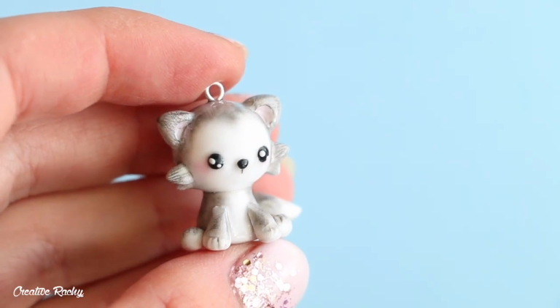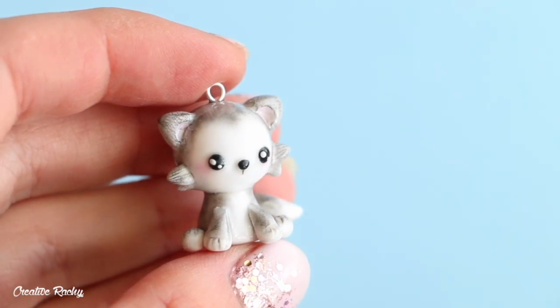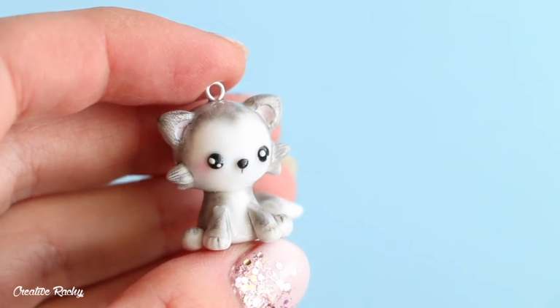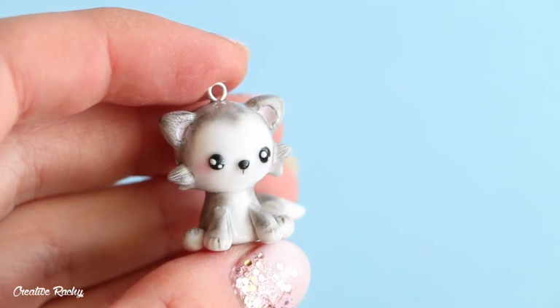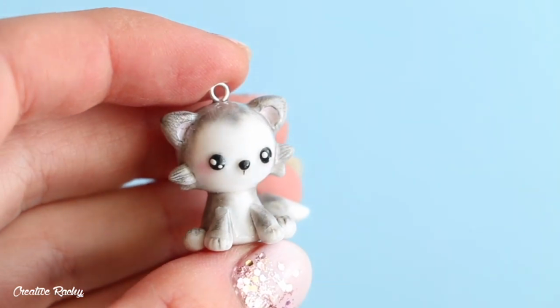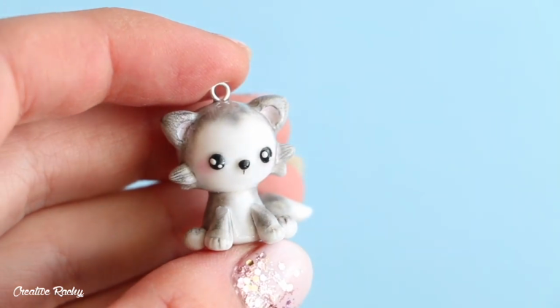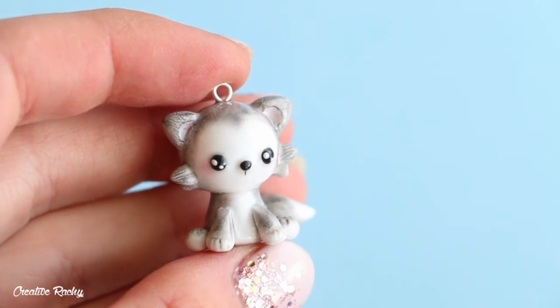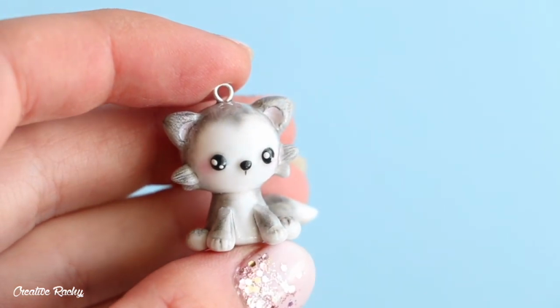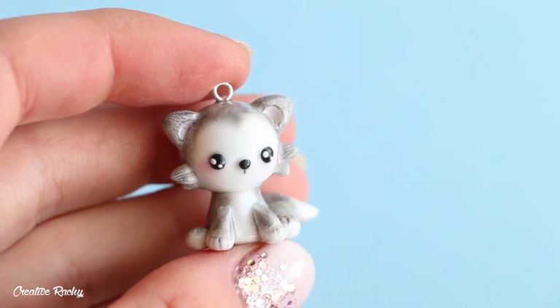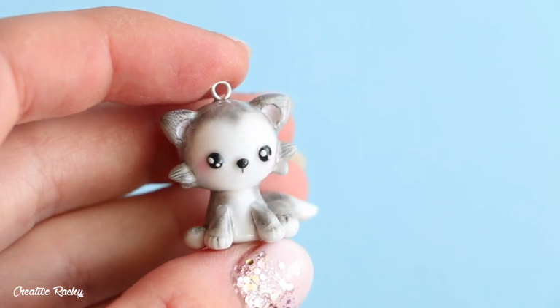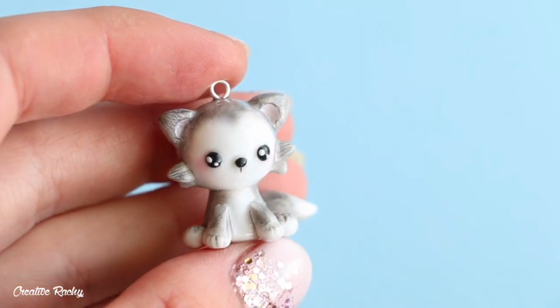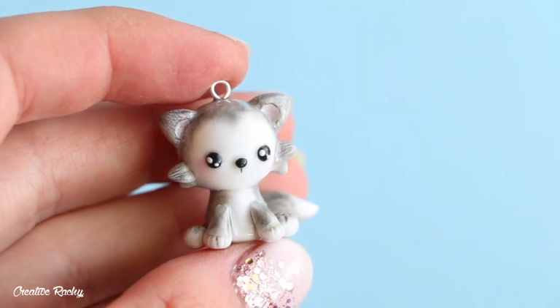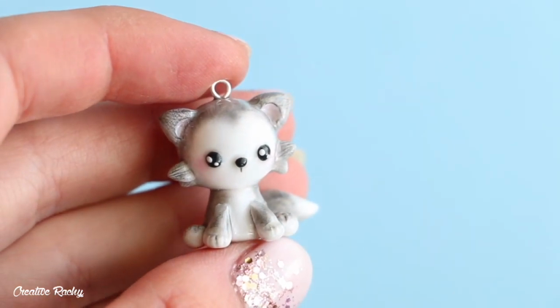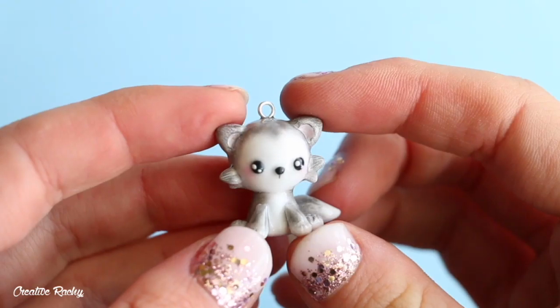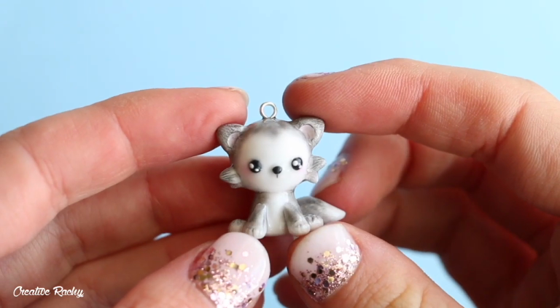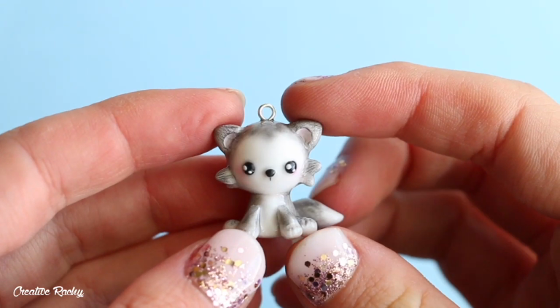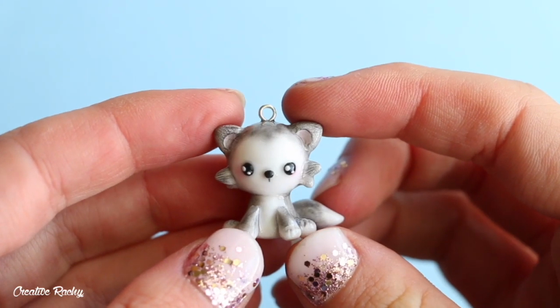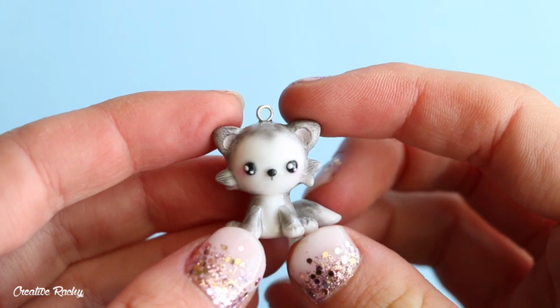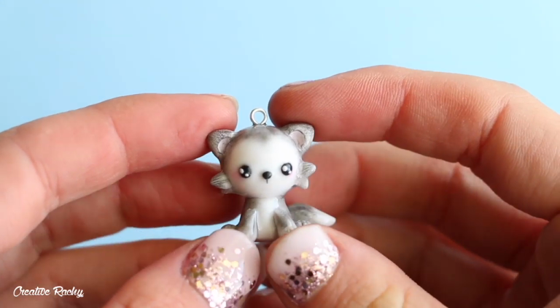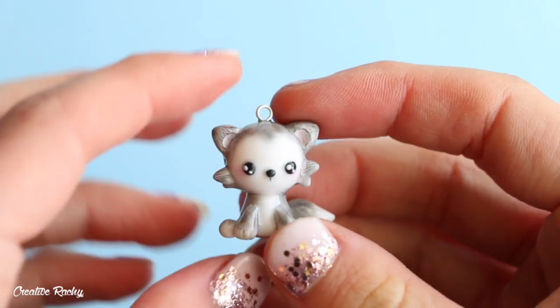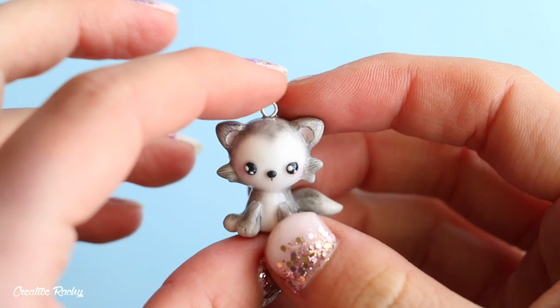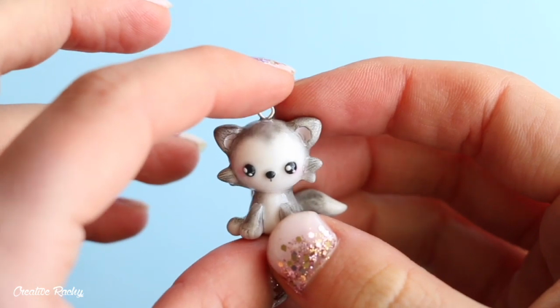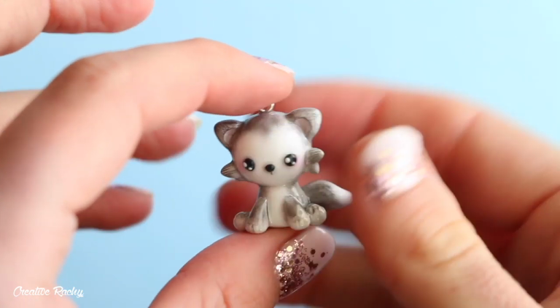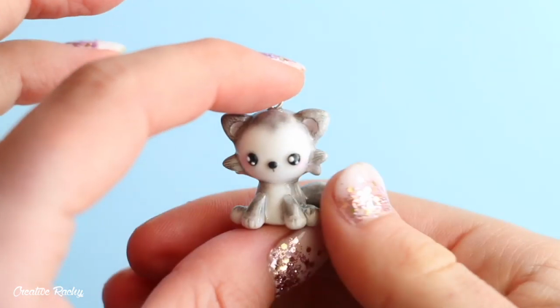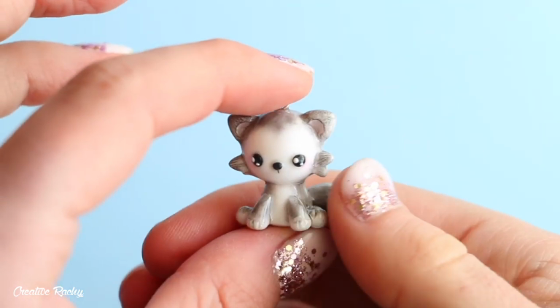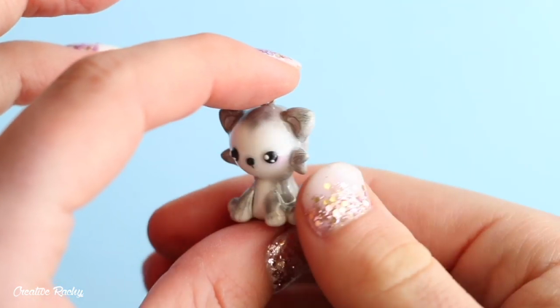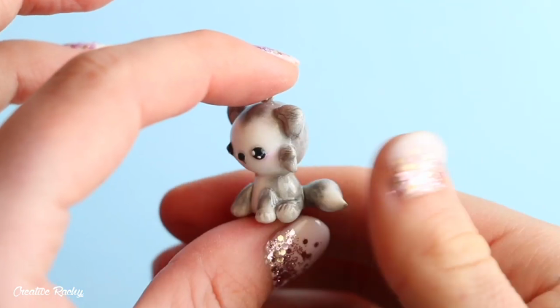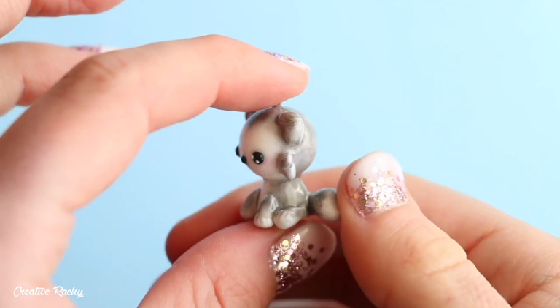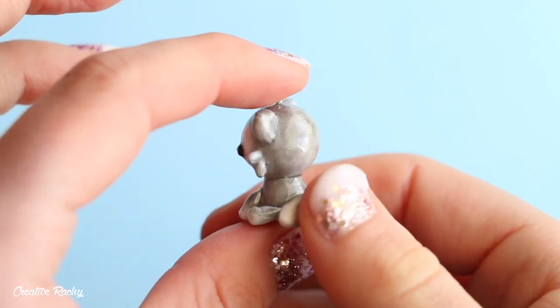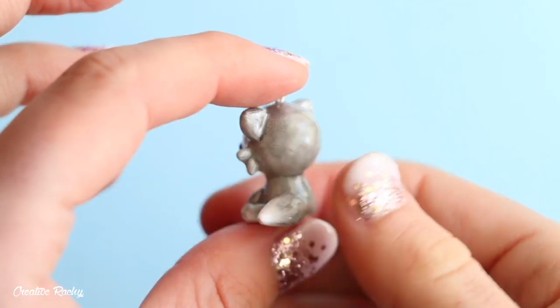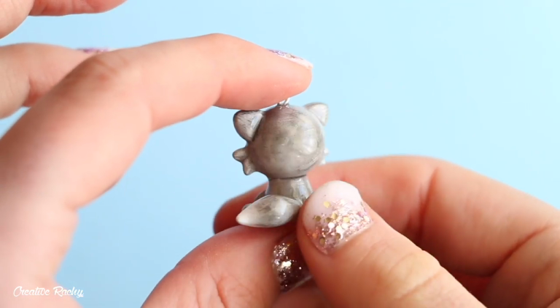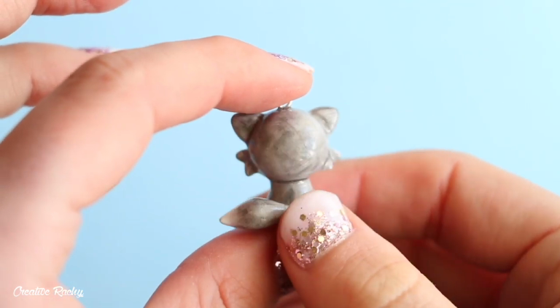Hi everyone, it's Rachel, and in this video I'll be showing you how to make a kawaii wolf charm using polymer clay.